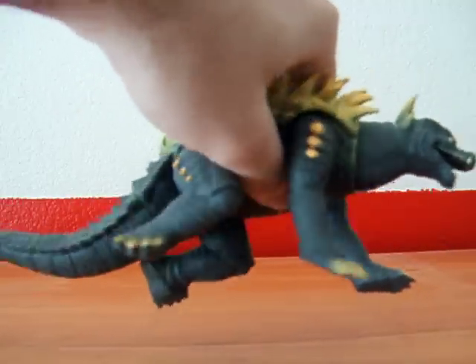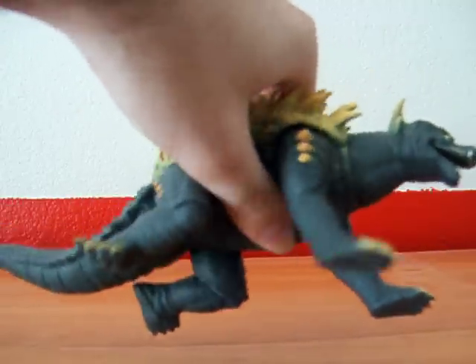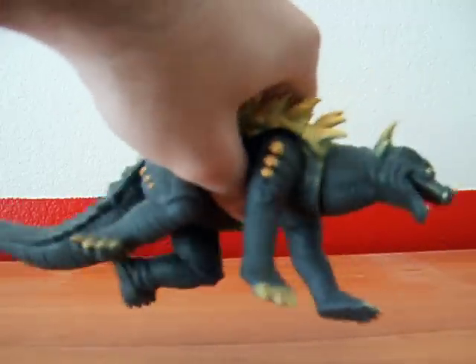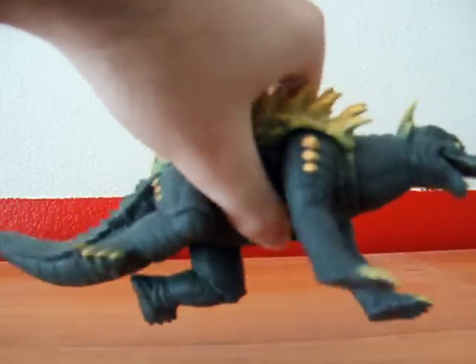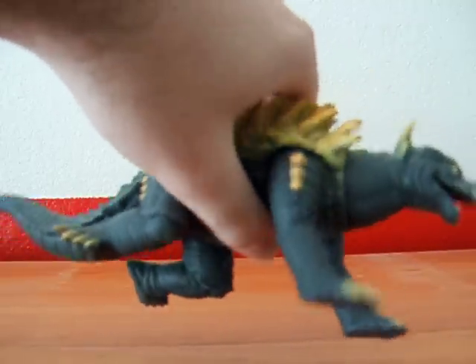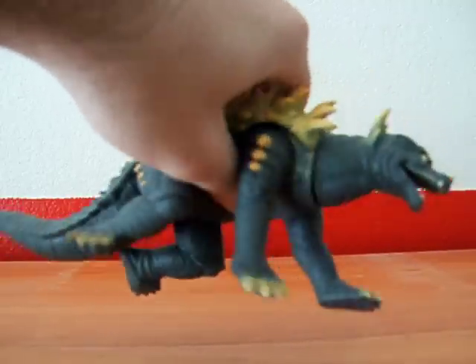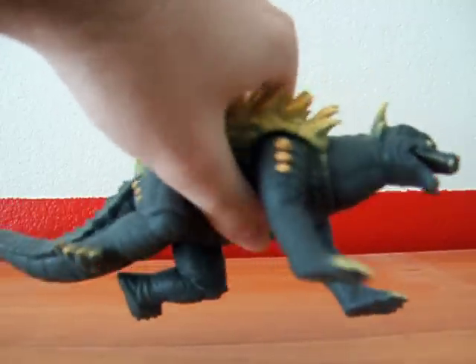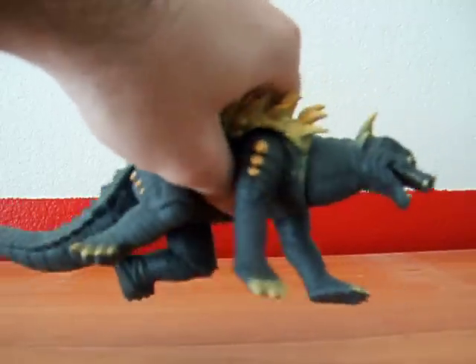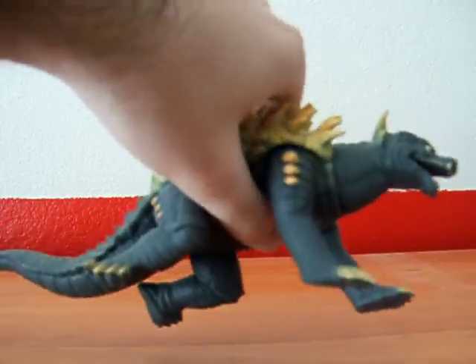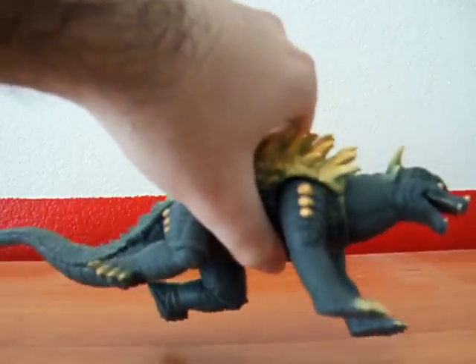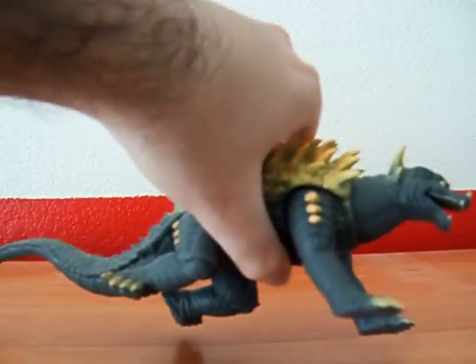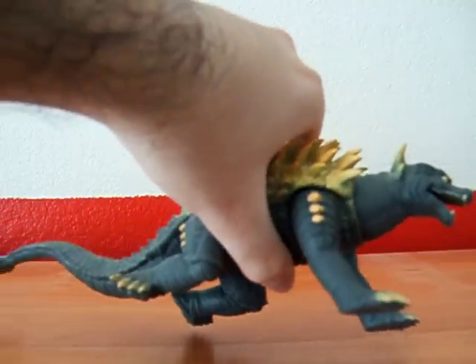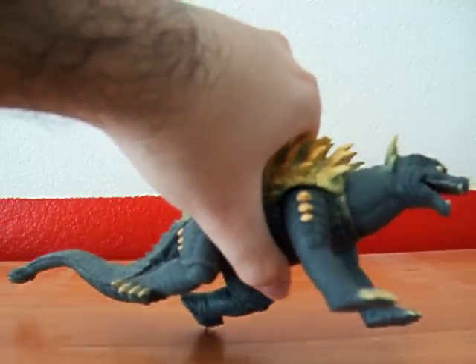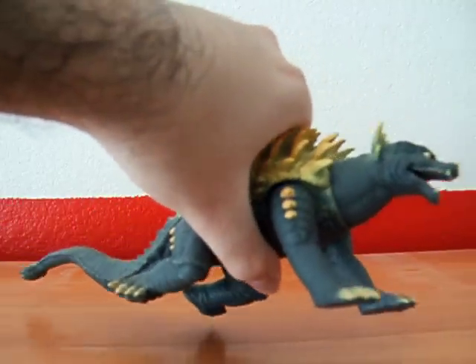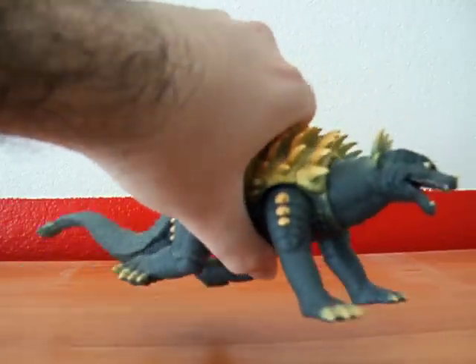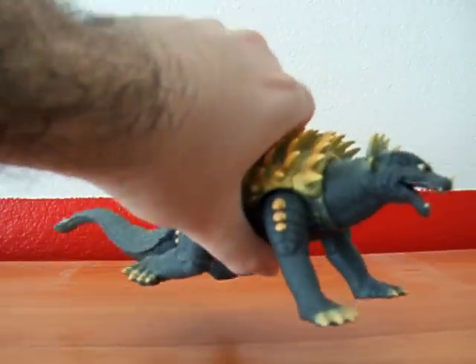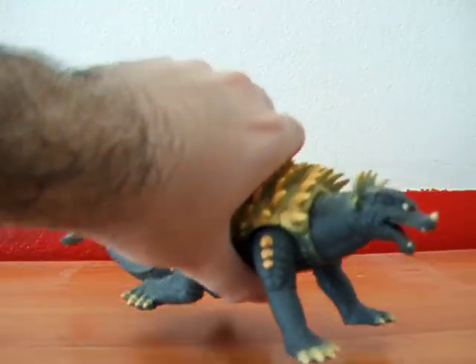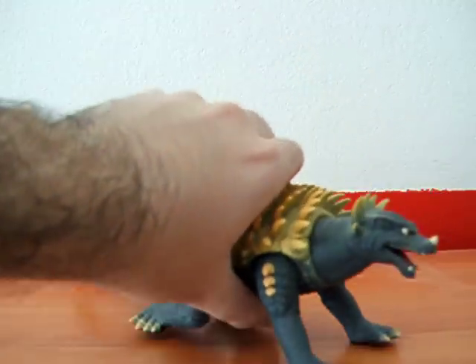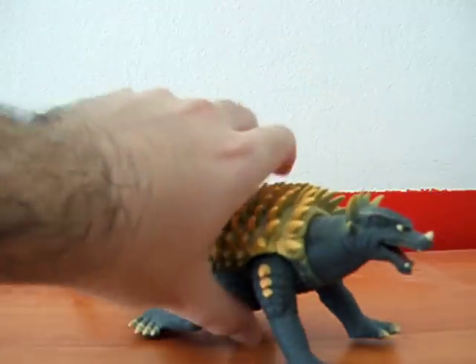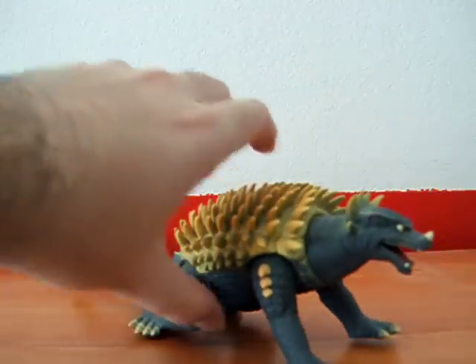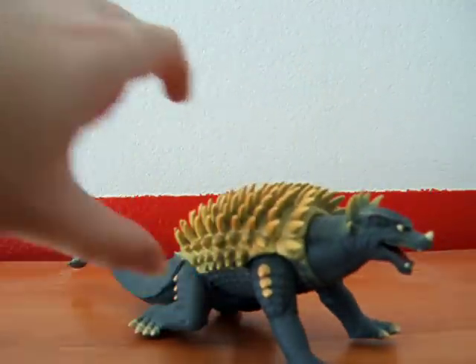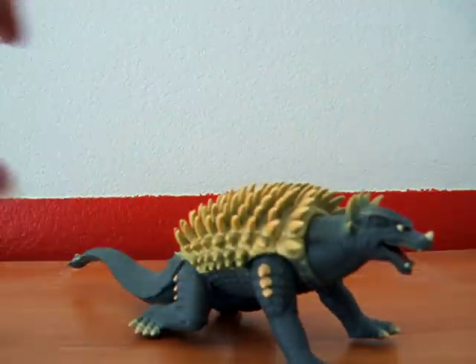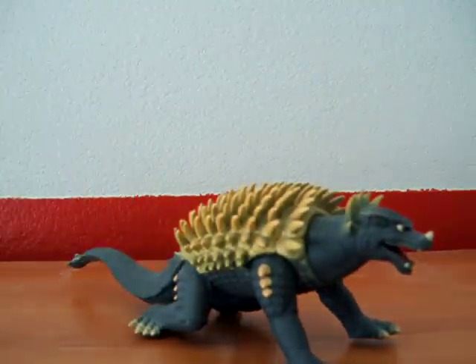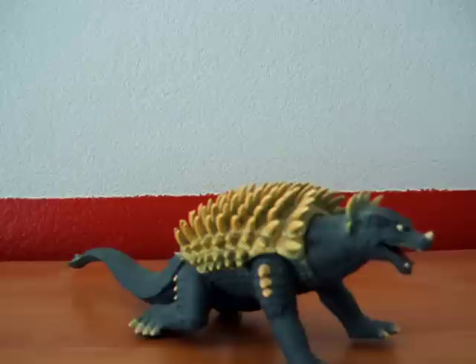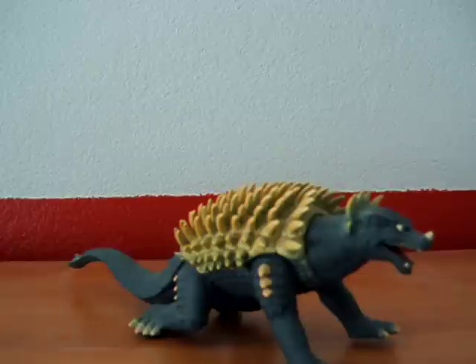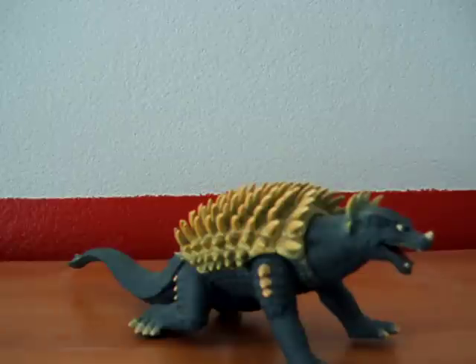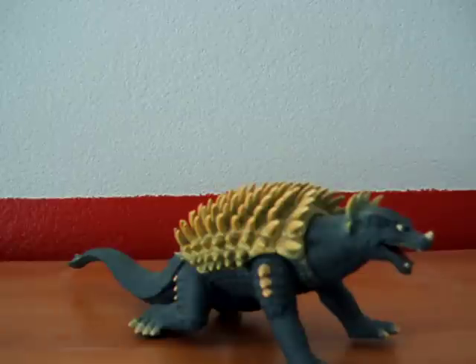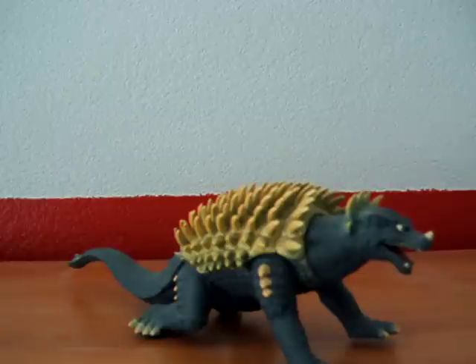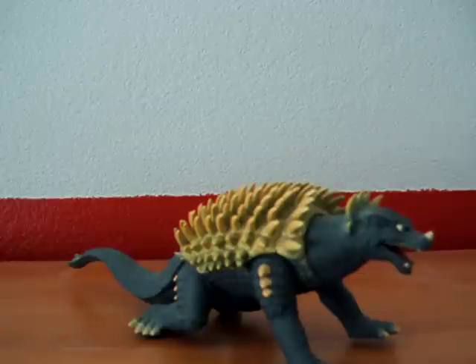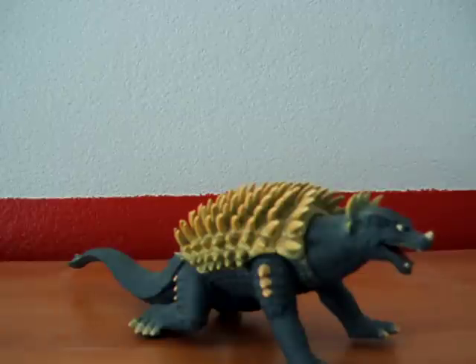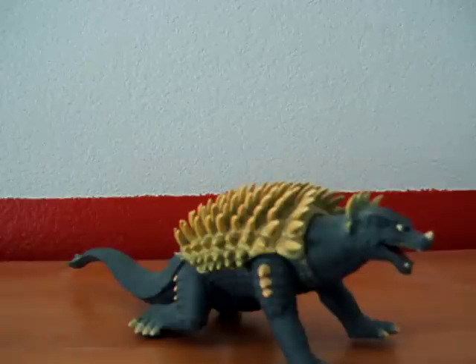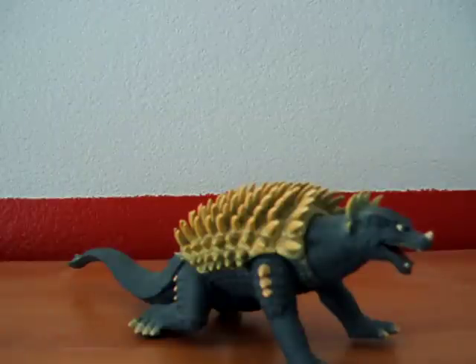He's made of soft vinyl so he's squishy, though I don't think he would probably be good for being played with. But that's what the Bandai Creations version is for.